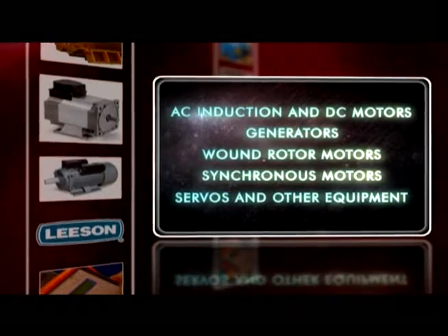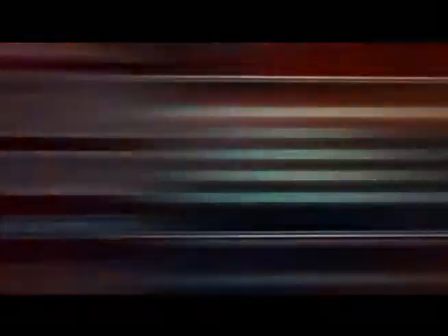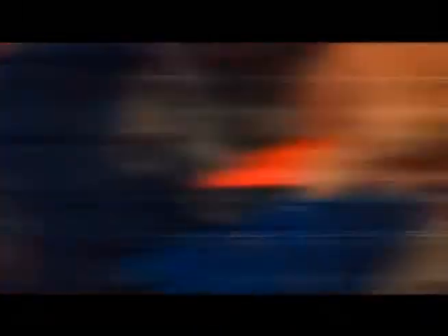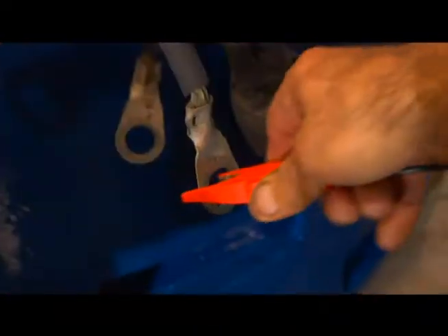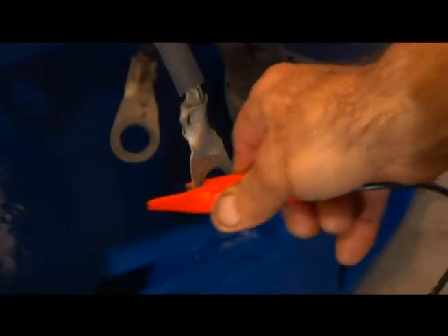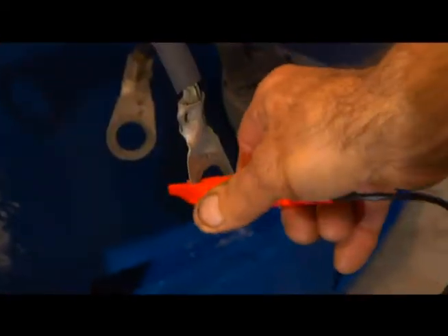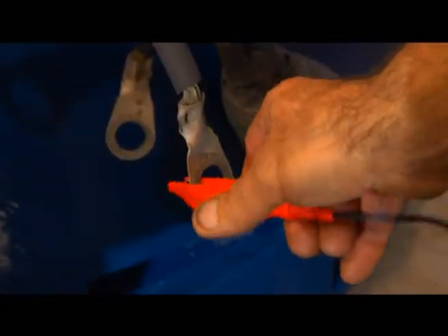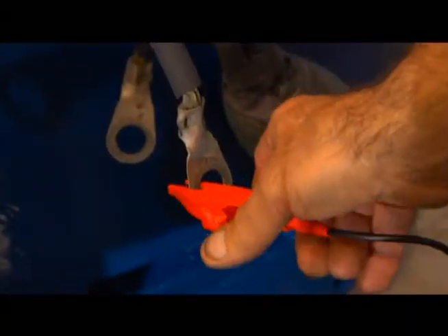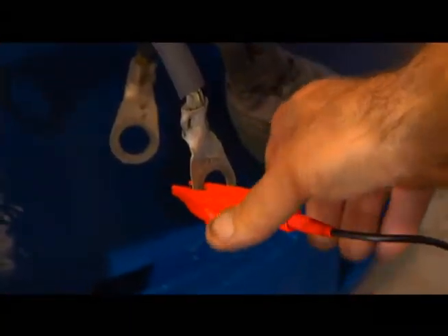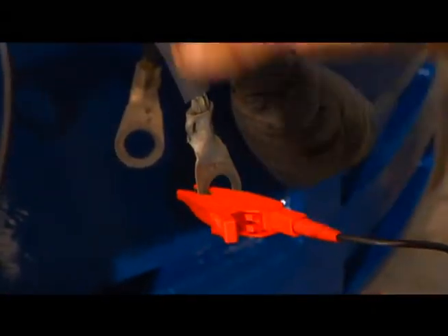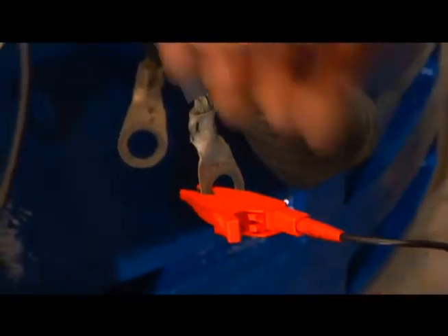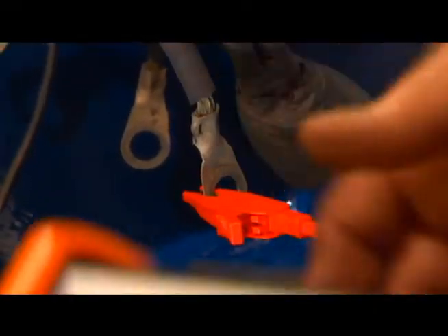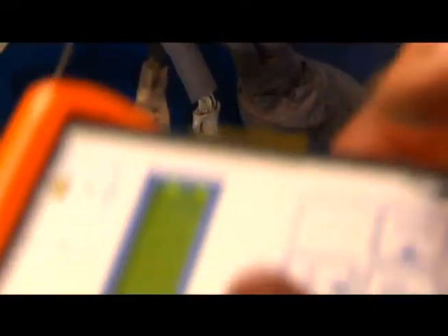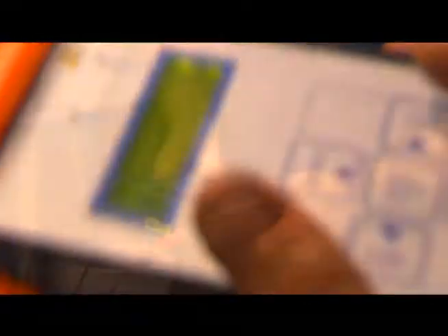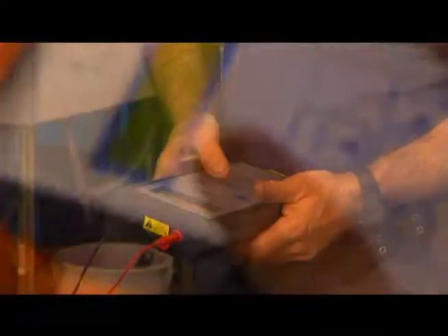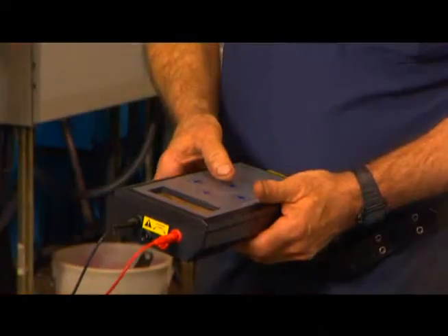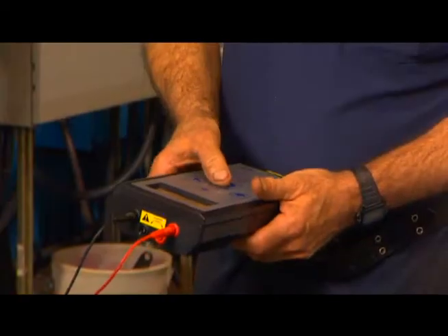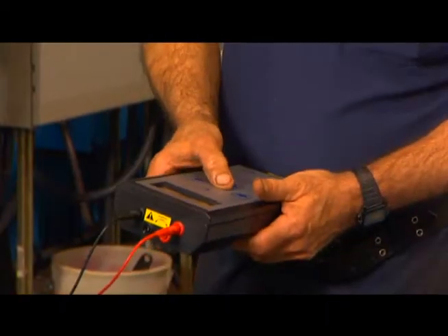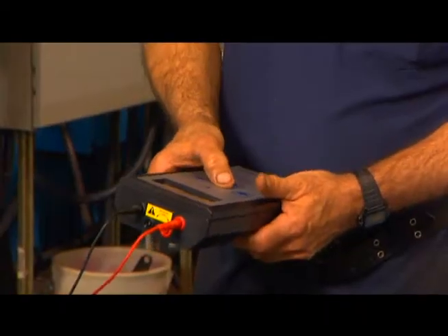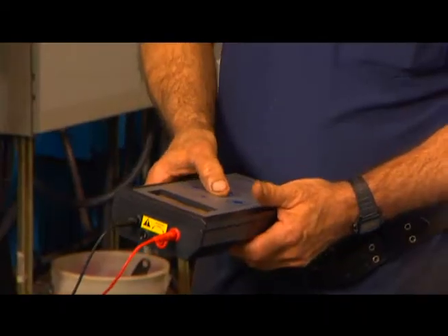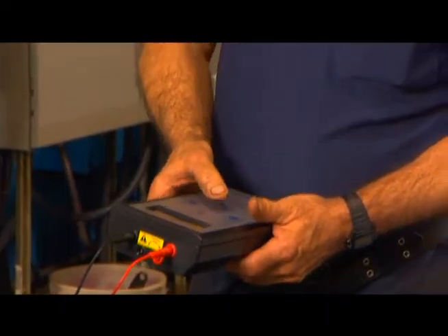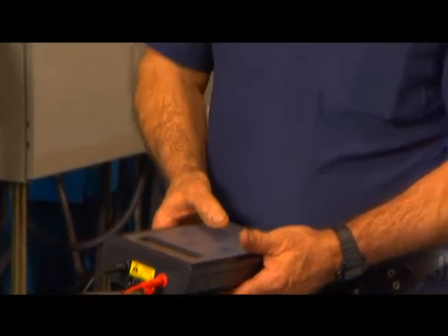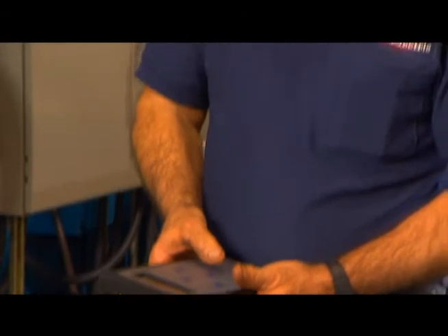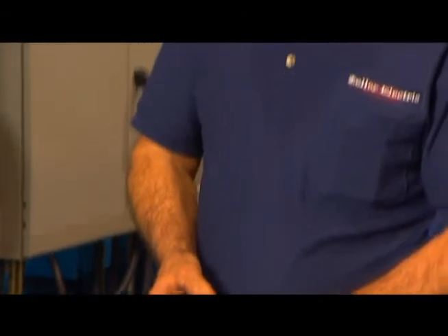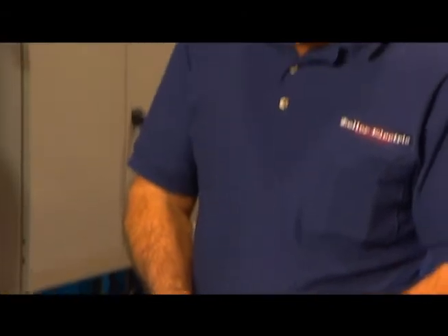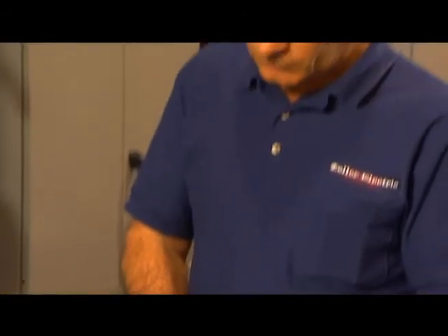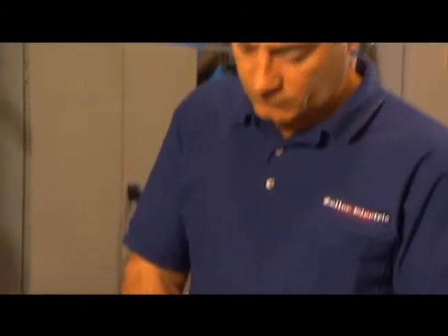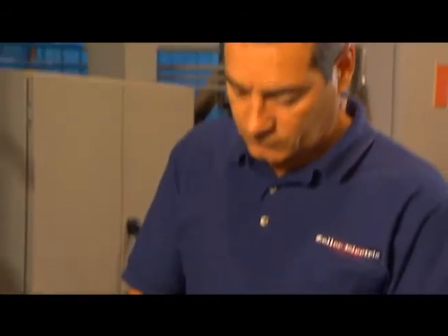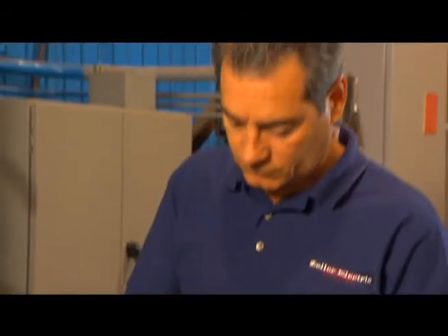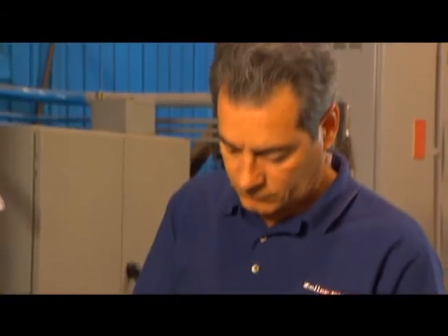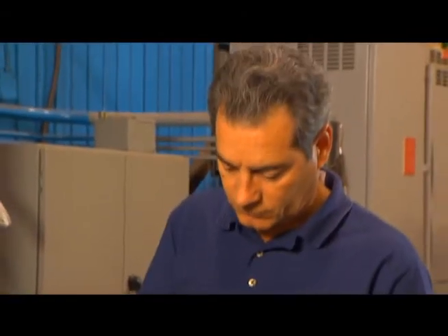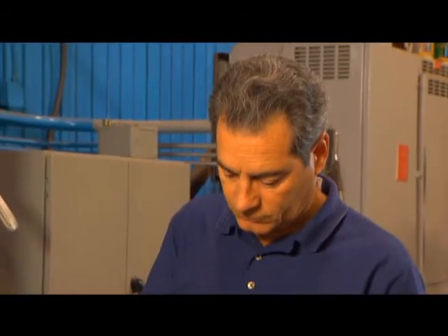Take advantage of this new testing equipment and just ask about having an AllTest demonstration done at your facility.